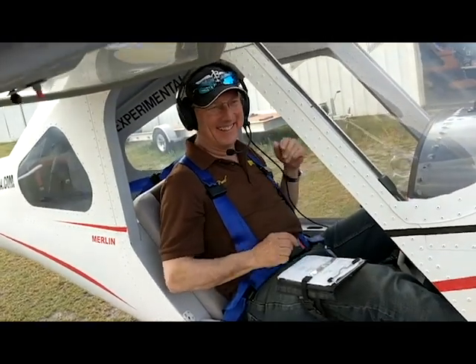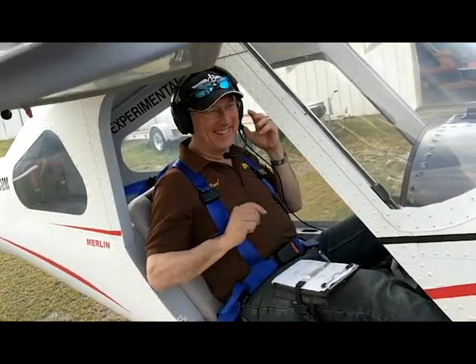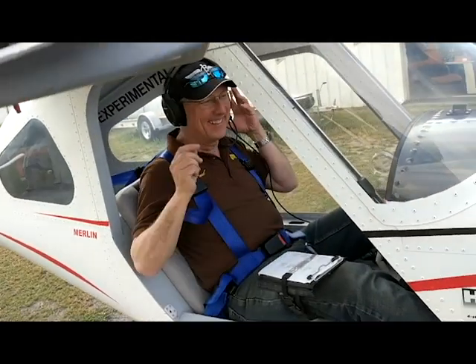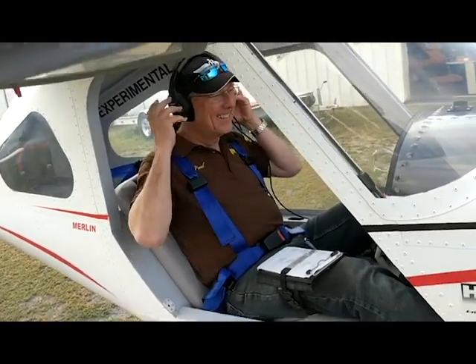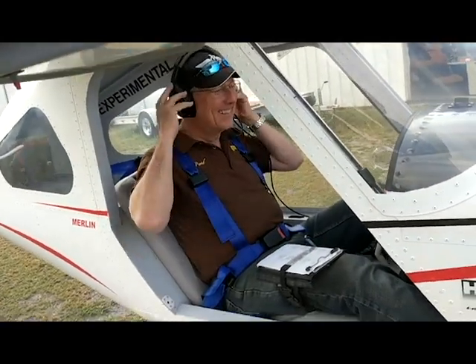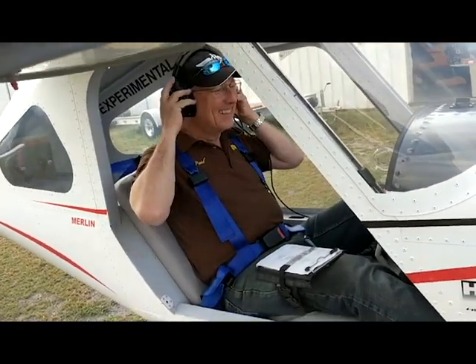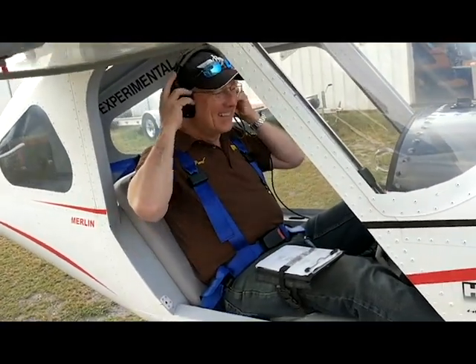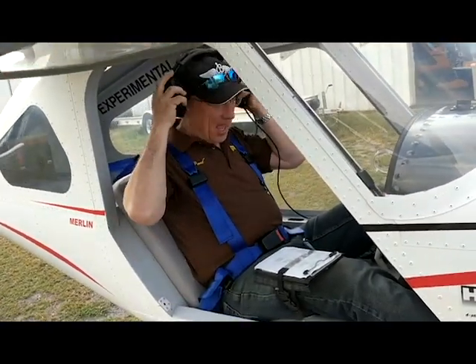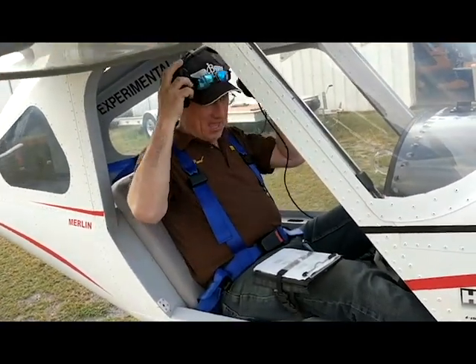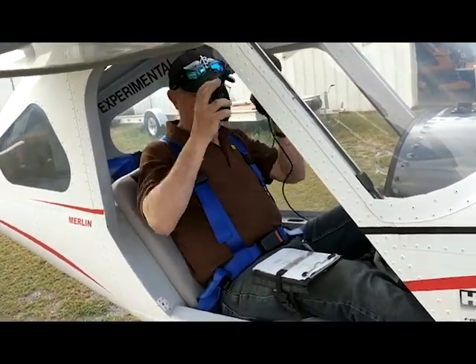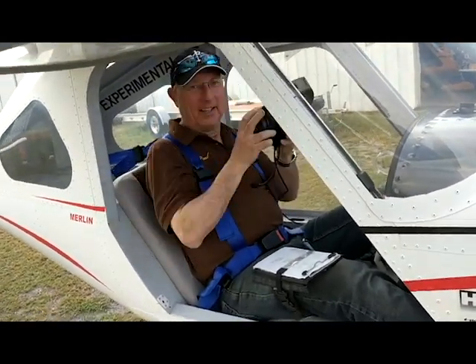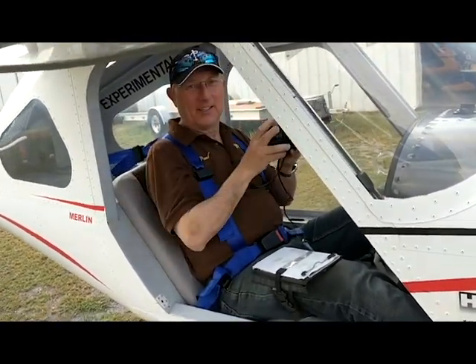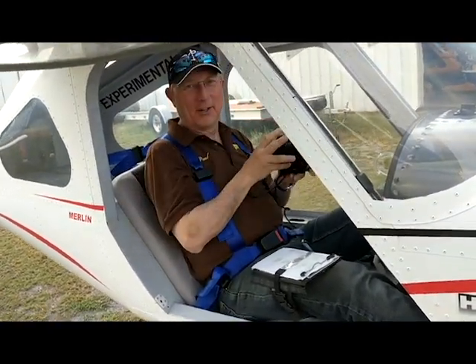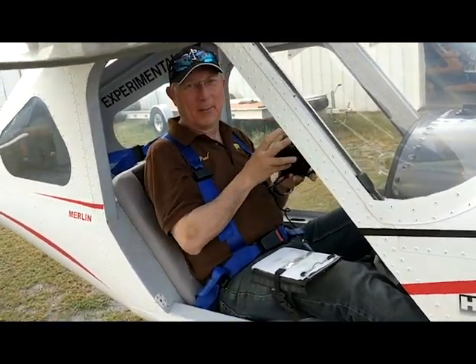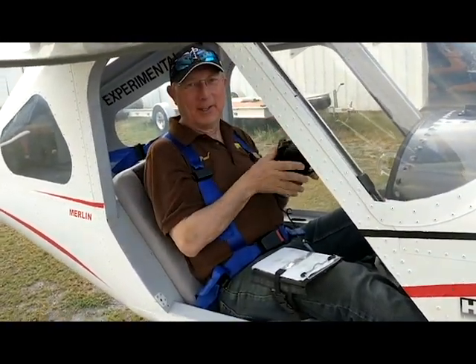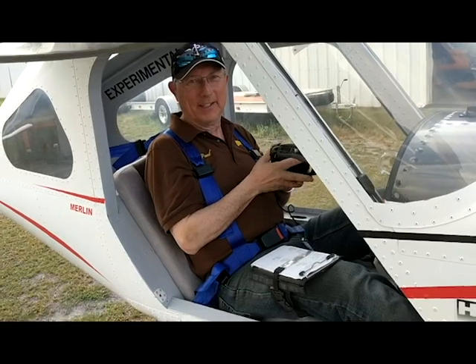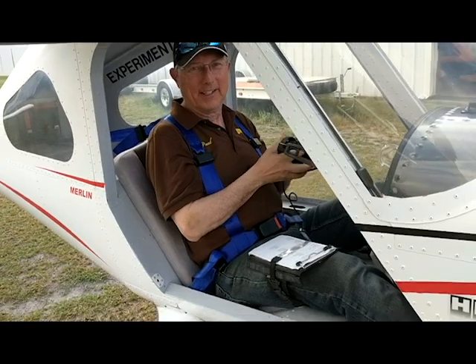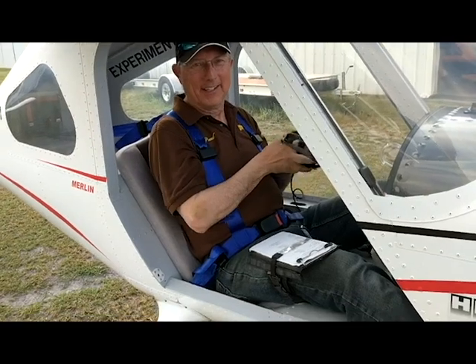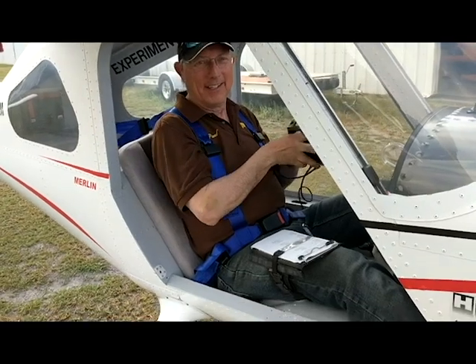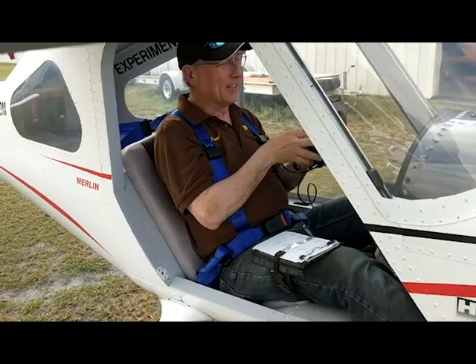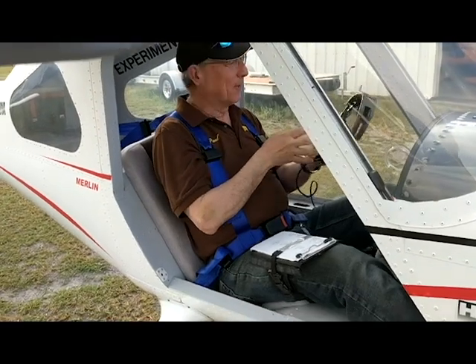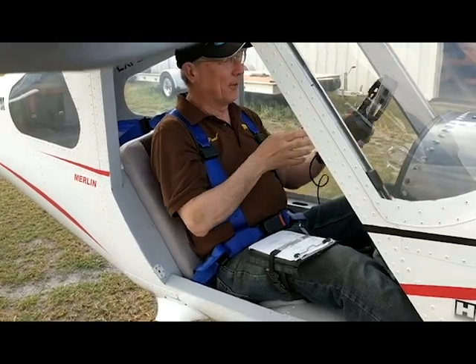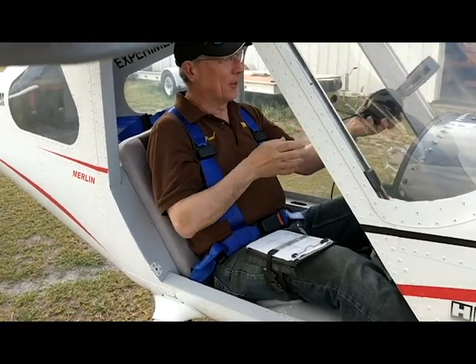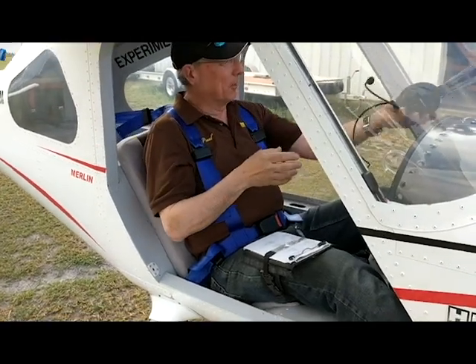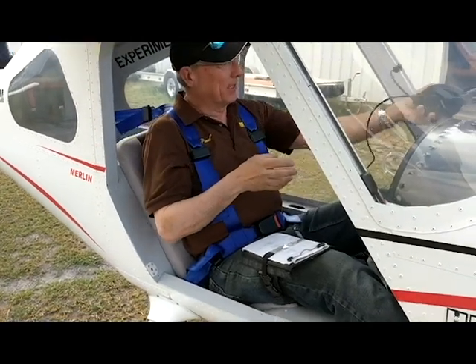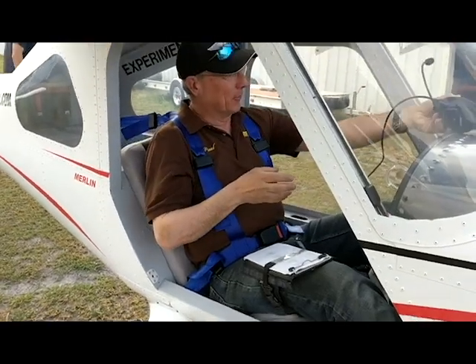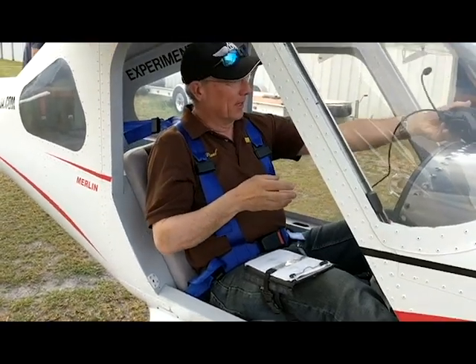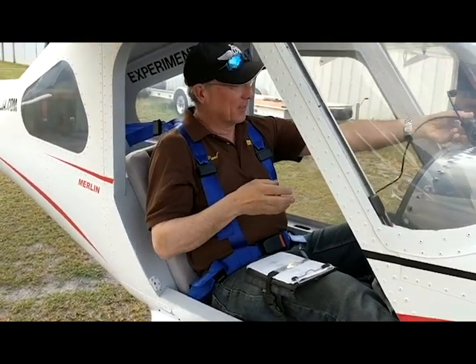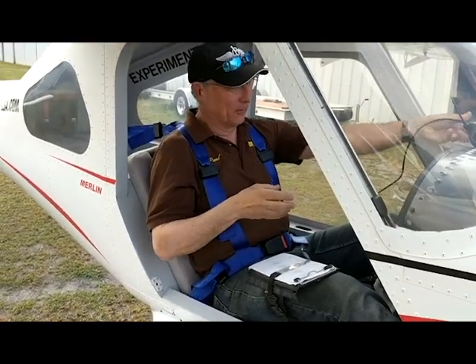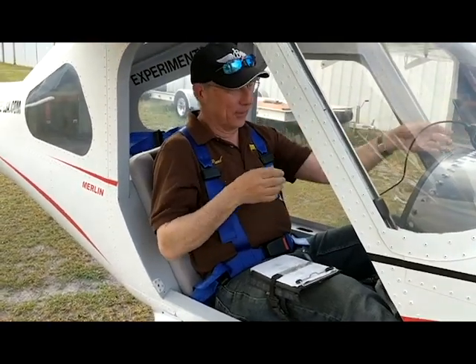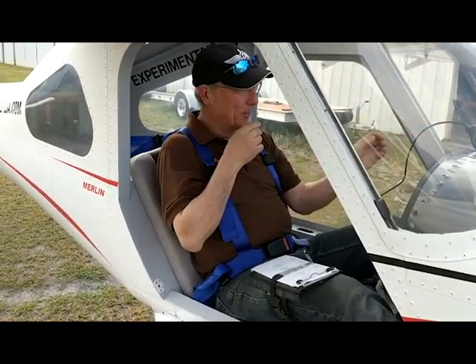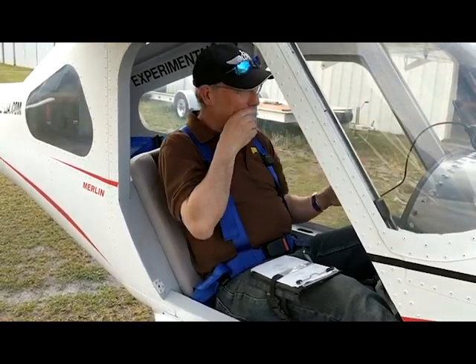That's good enough. All right, perfect. Wasn't that fun? It's a fun airplane. It really is a fun airplane.